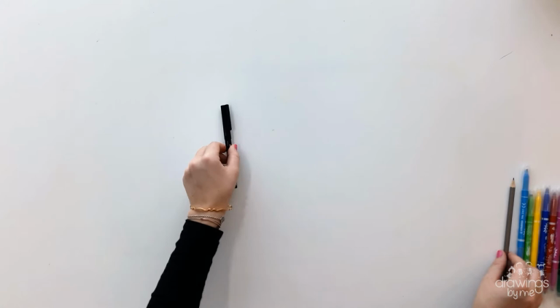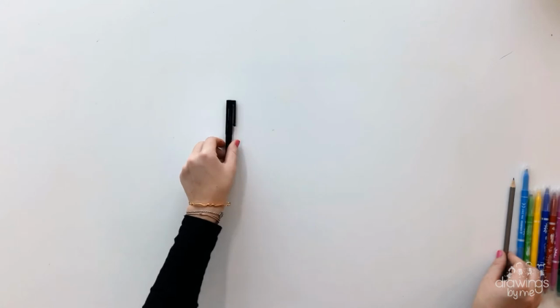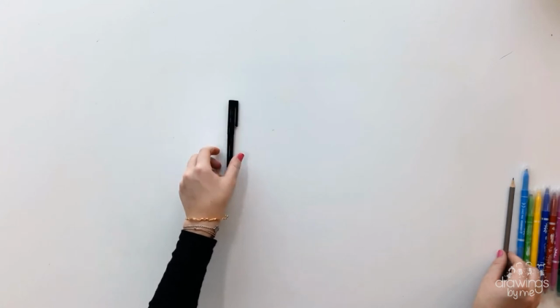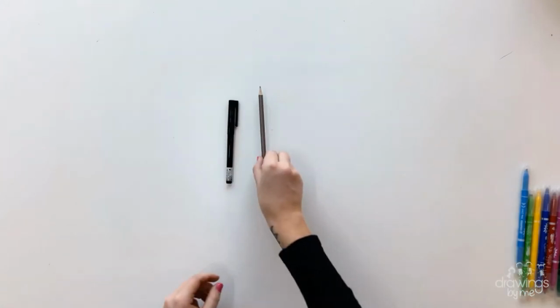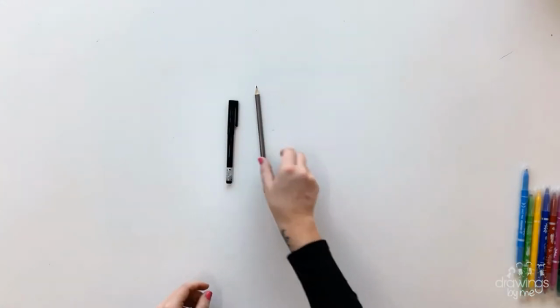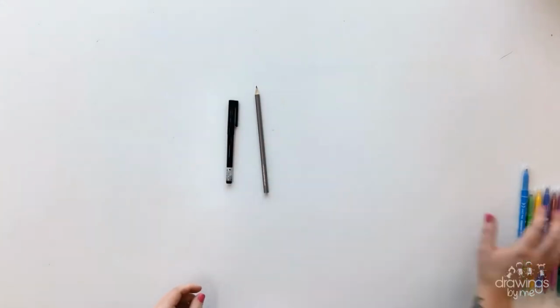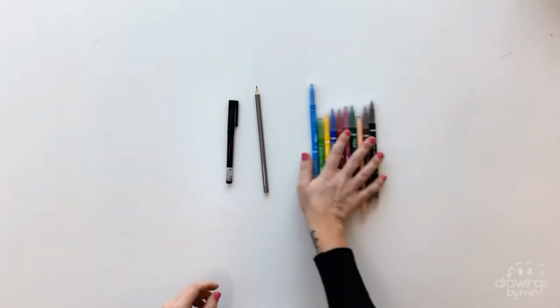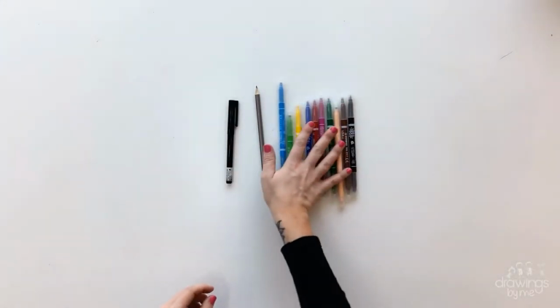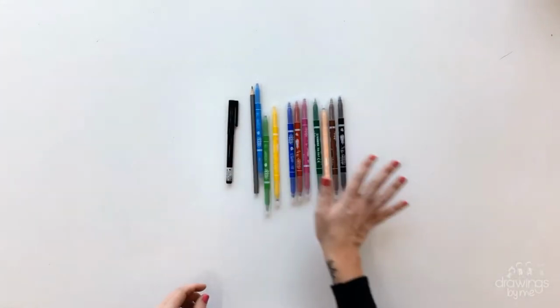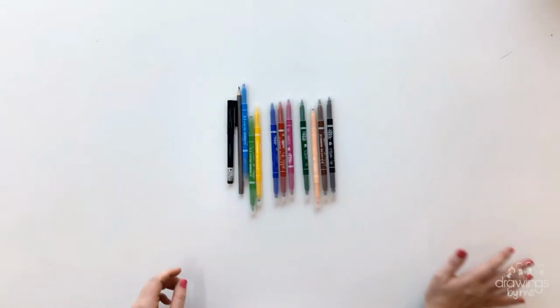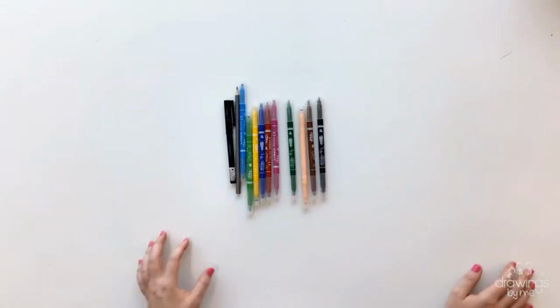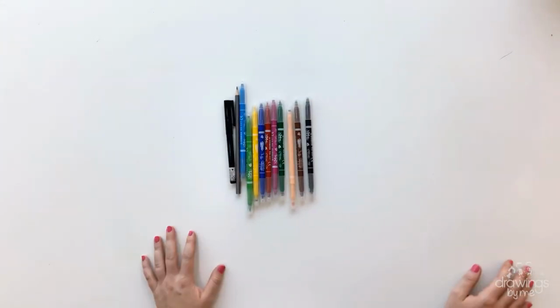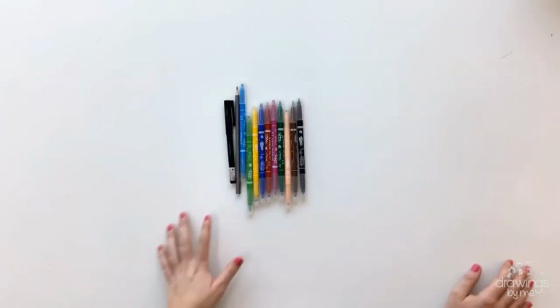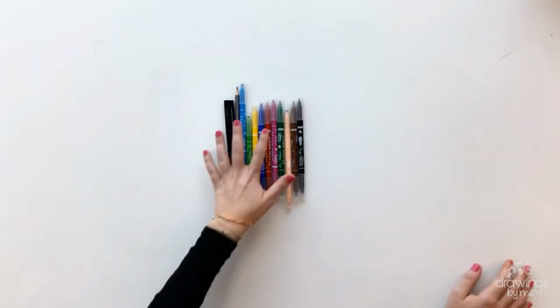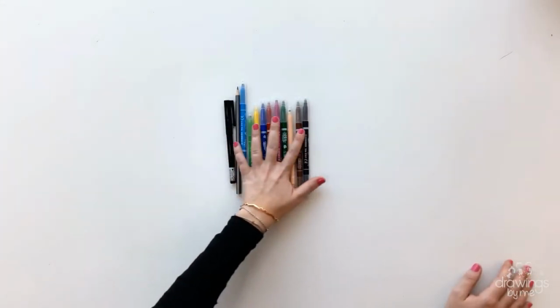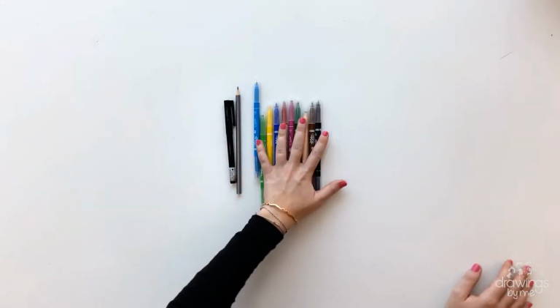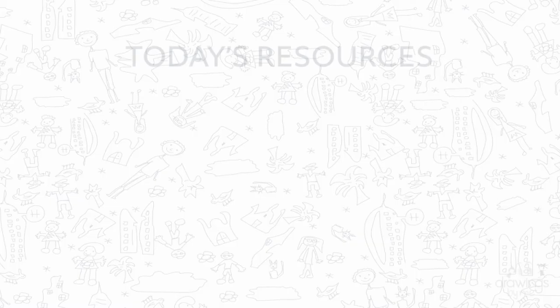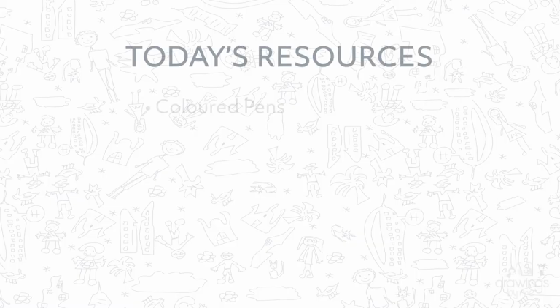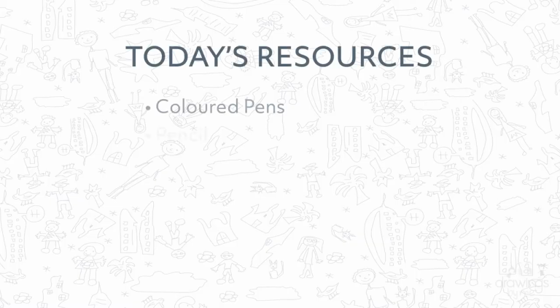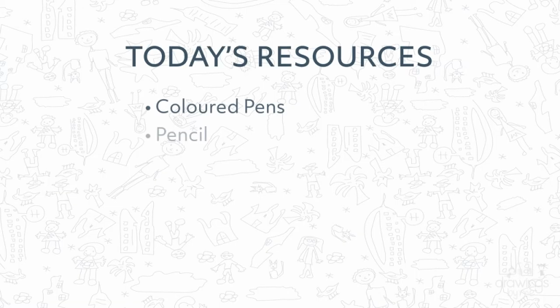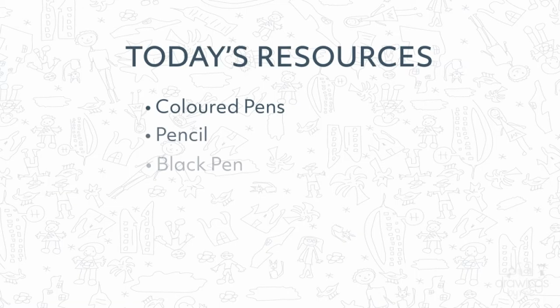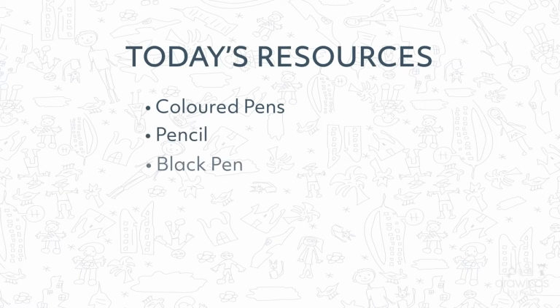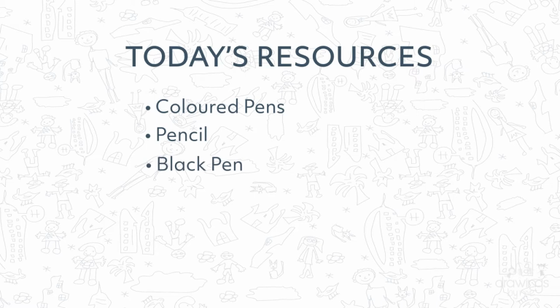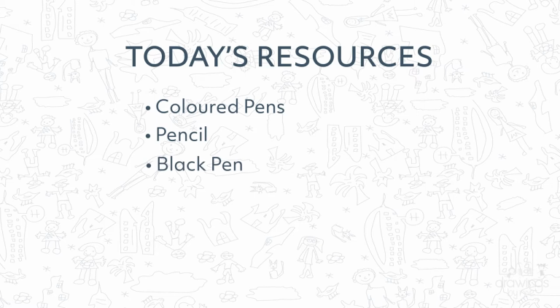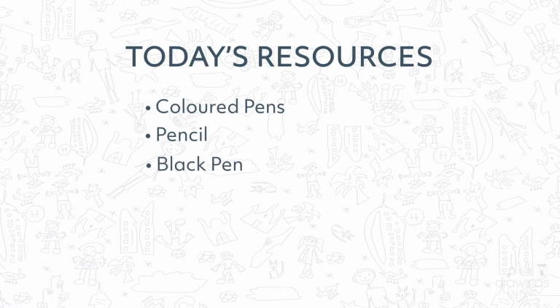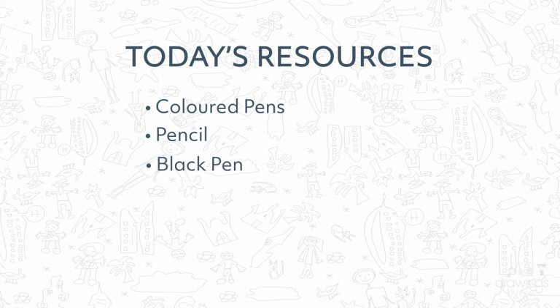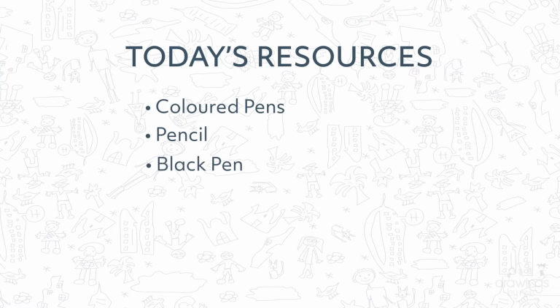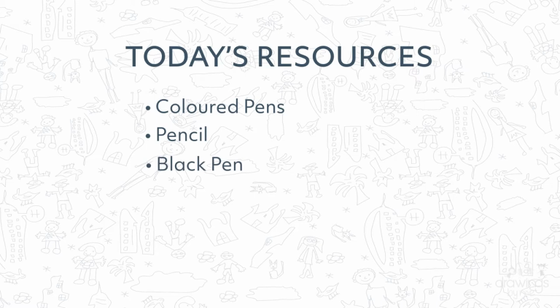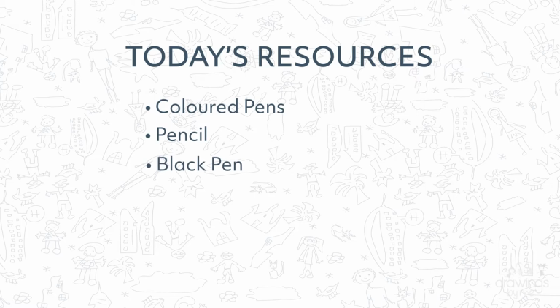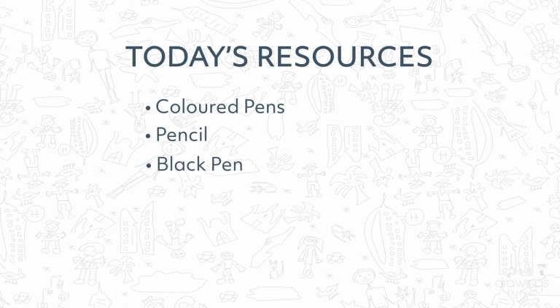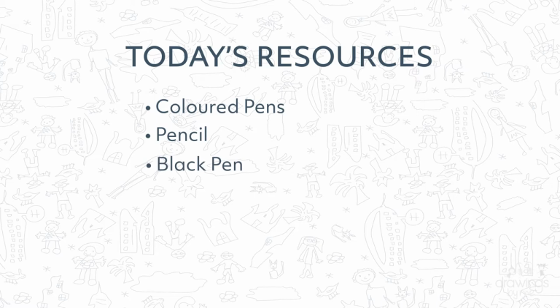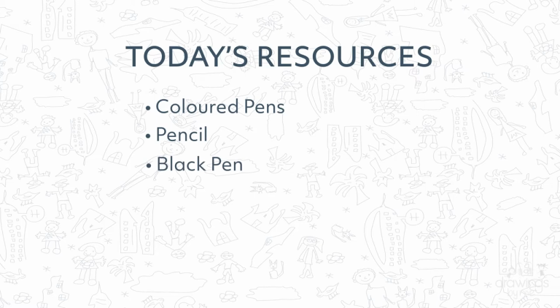The resources you will need will be a black pen, a pencil, and a range of coloured pens. Make sure that you have more than four different colours.